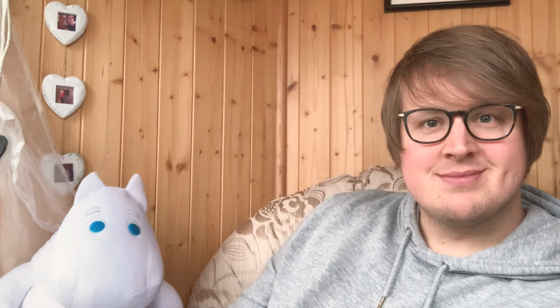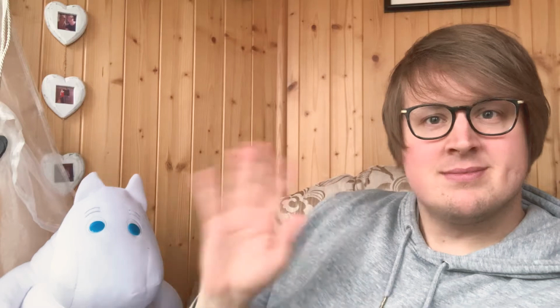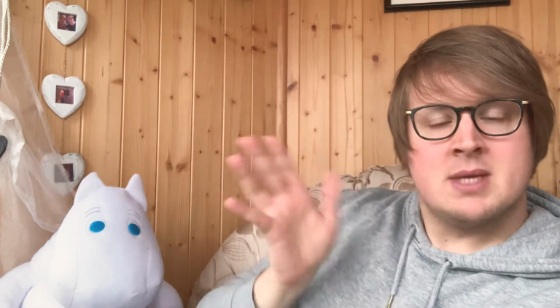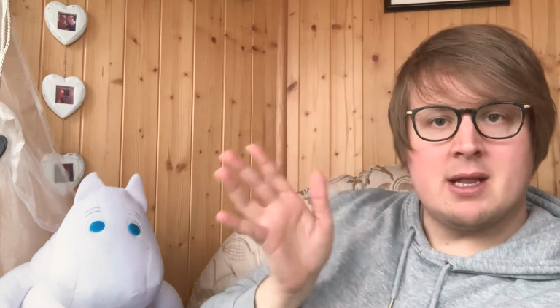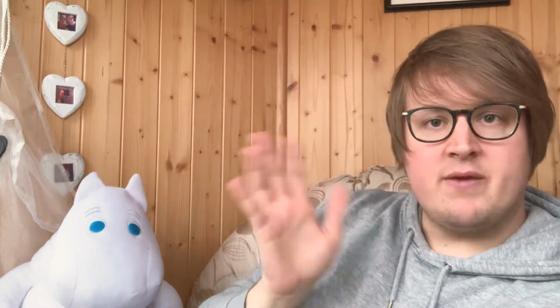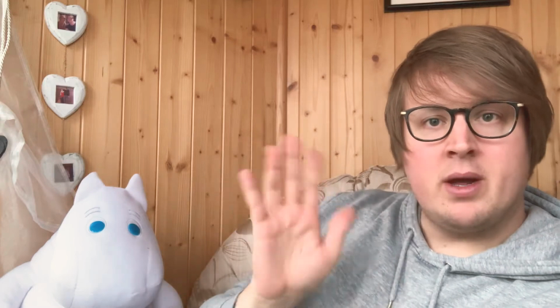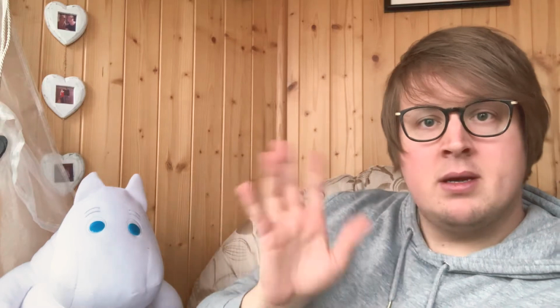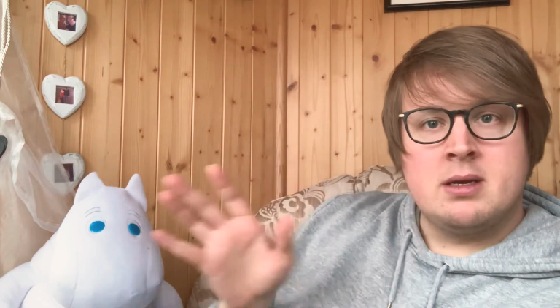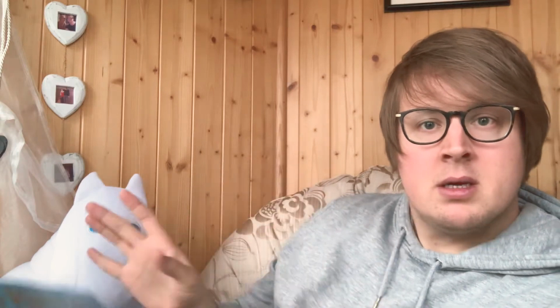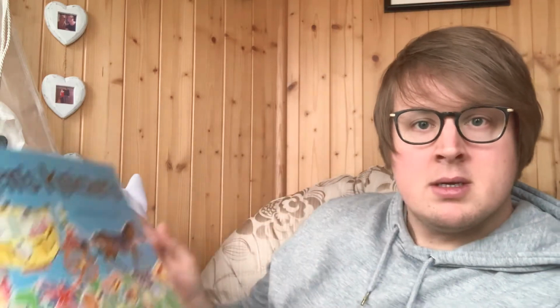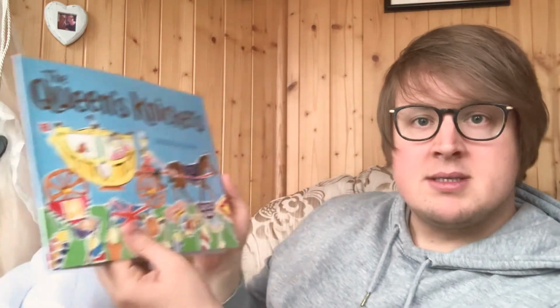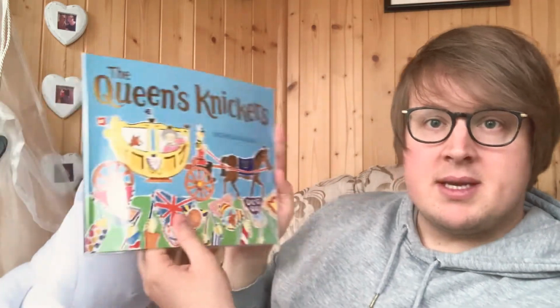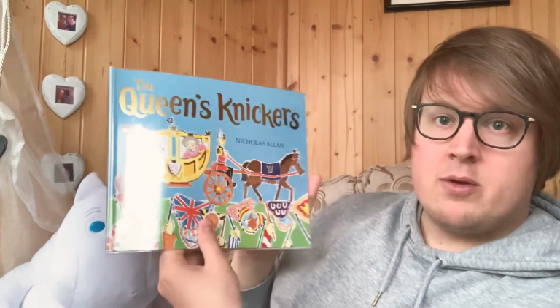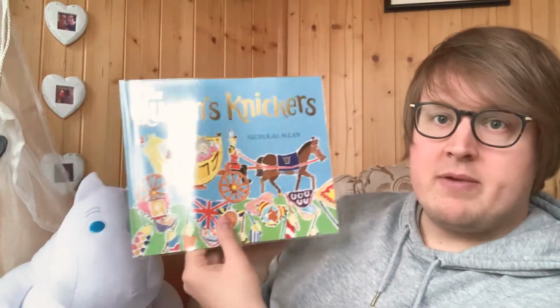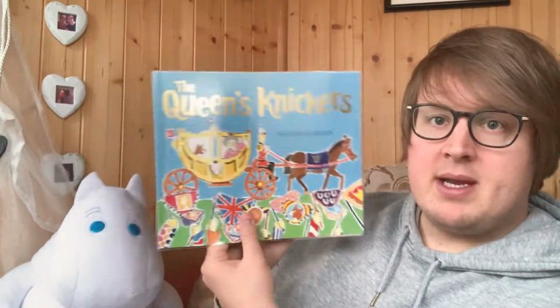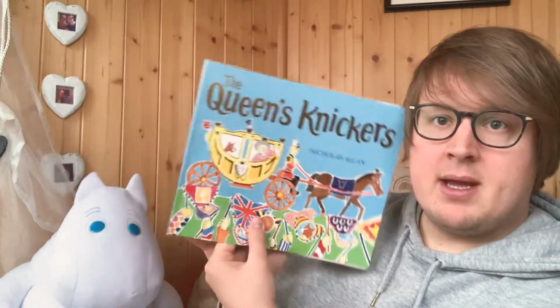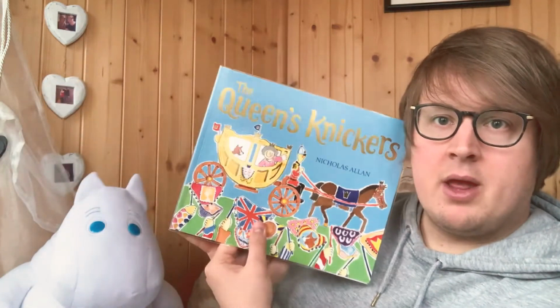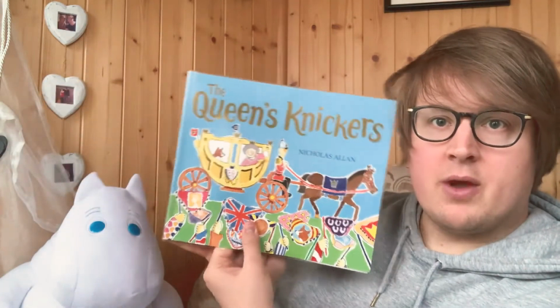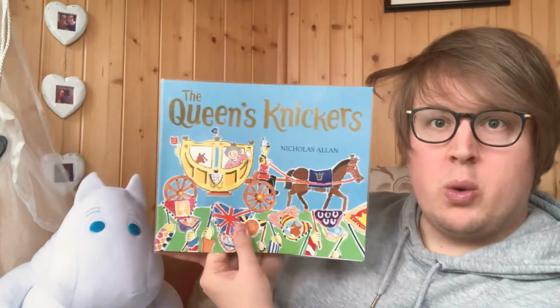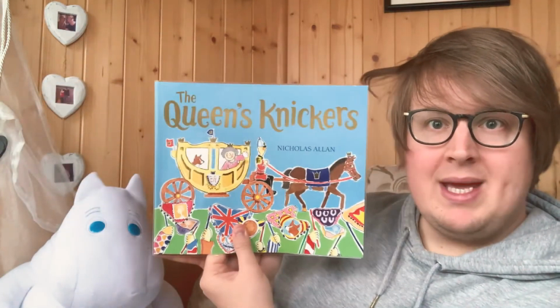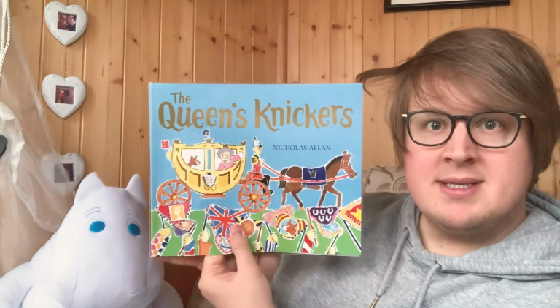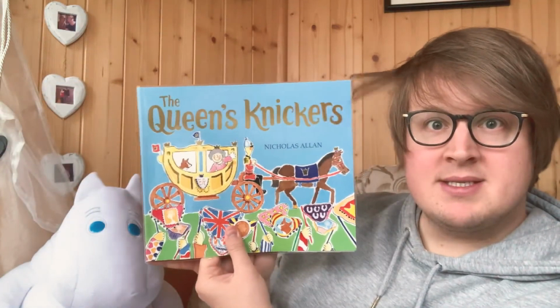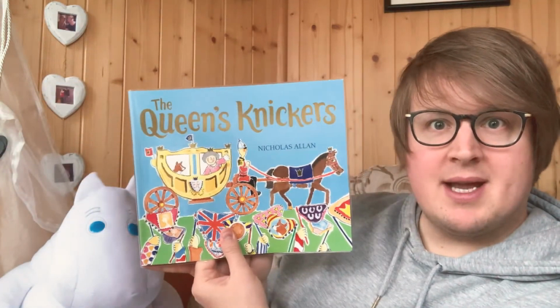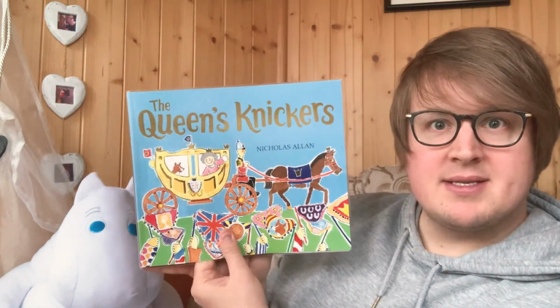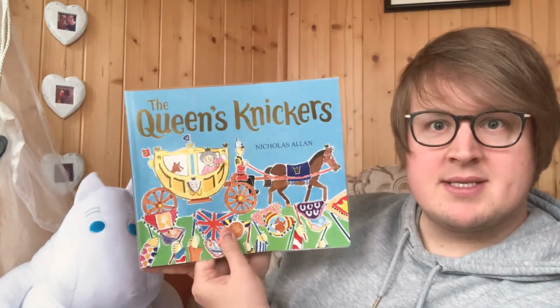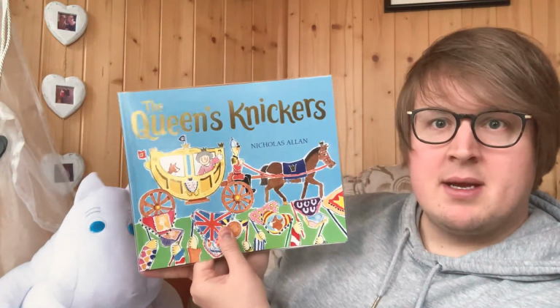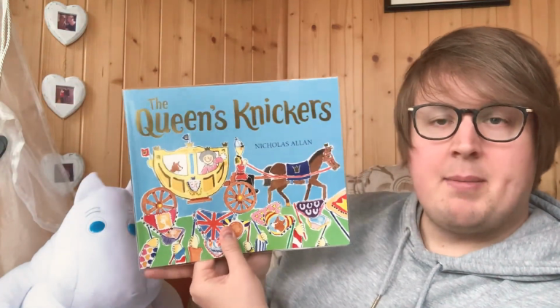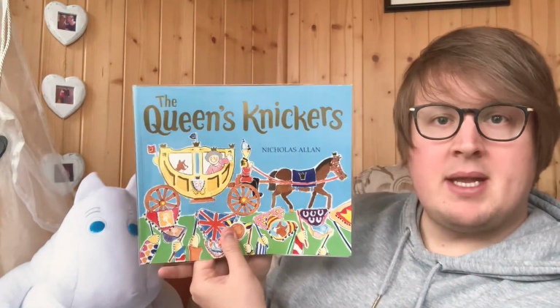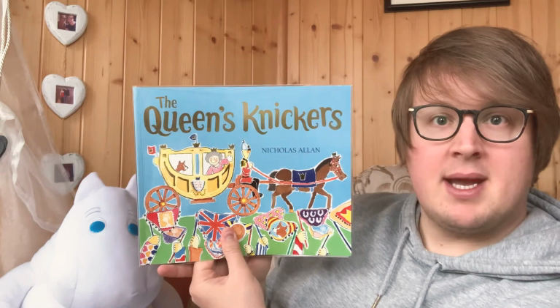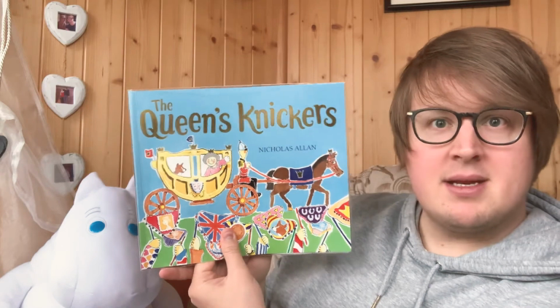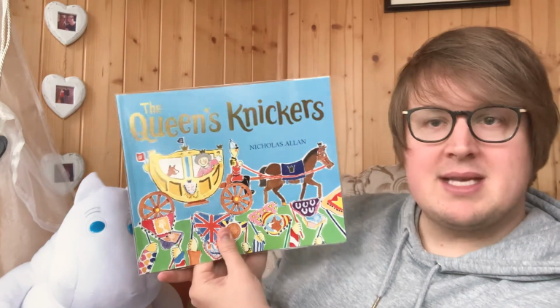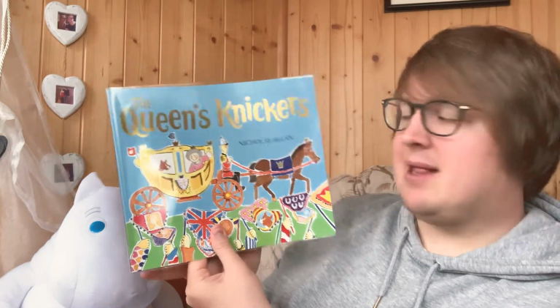Hello everyone. Today we'll be reading The Queen's Knickers by Nicholas Allan.